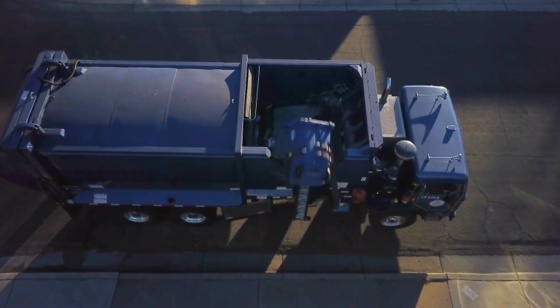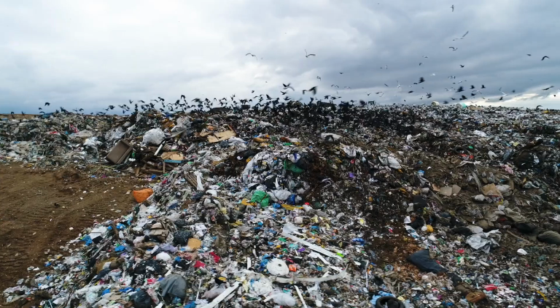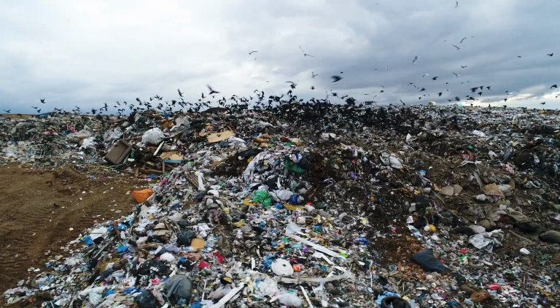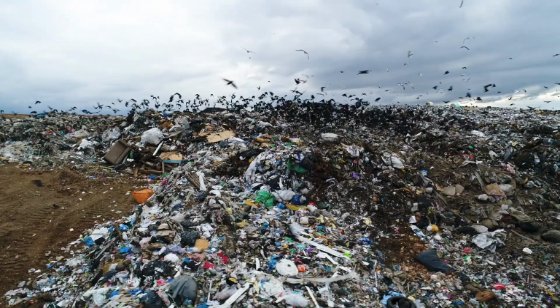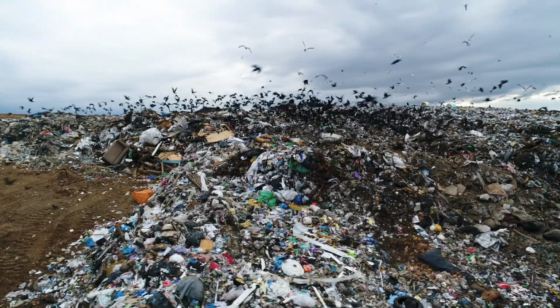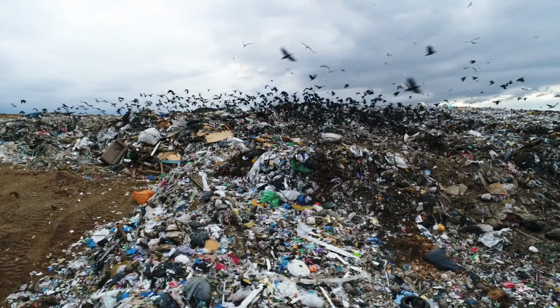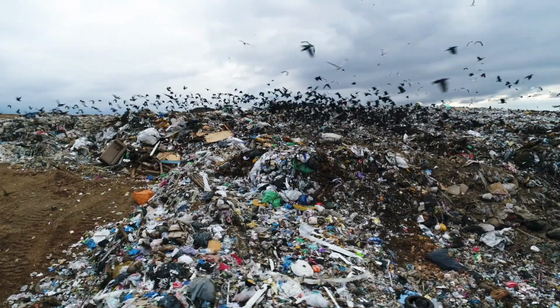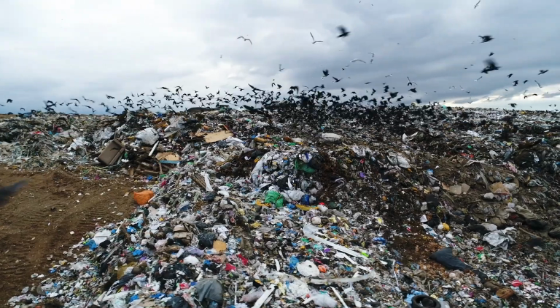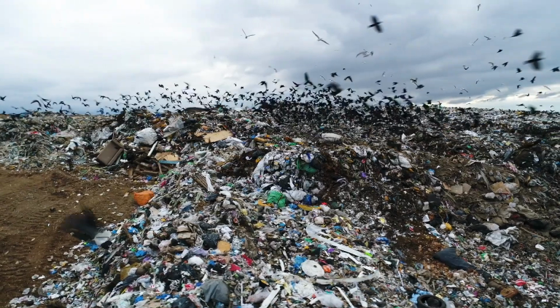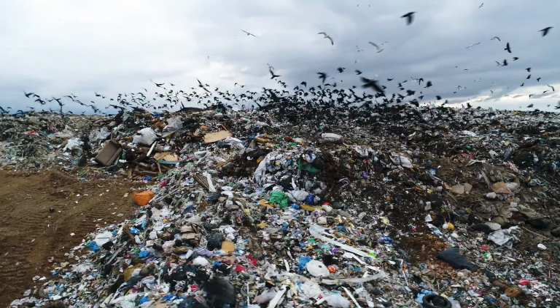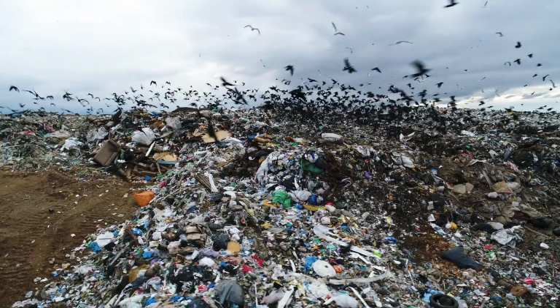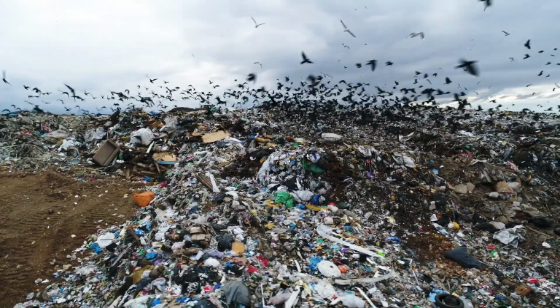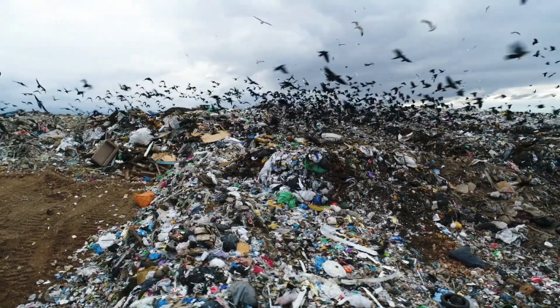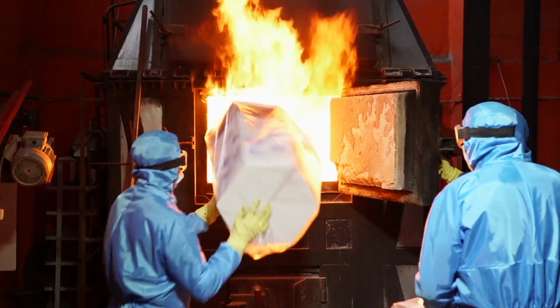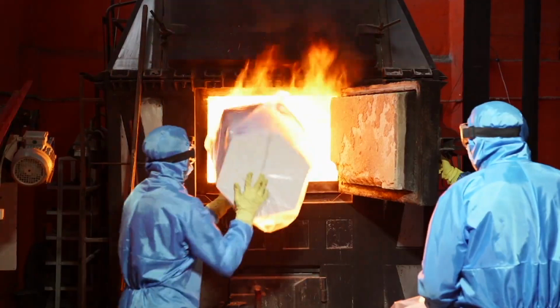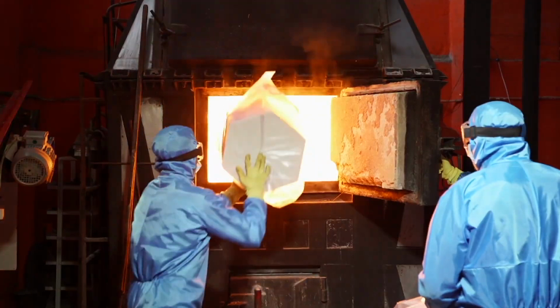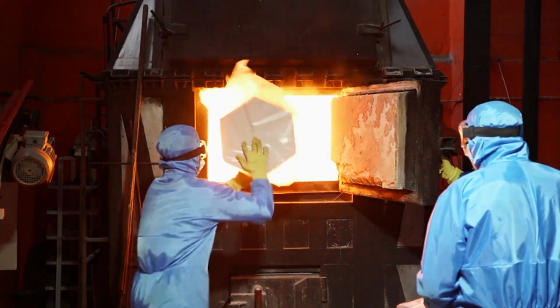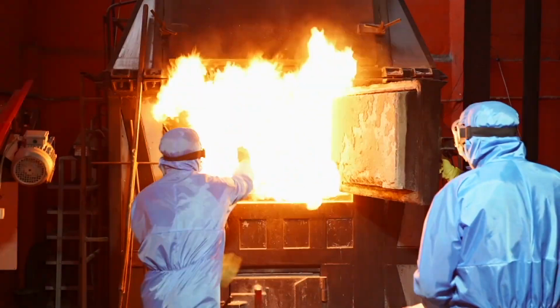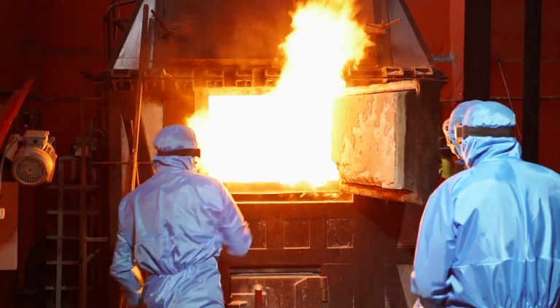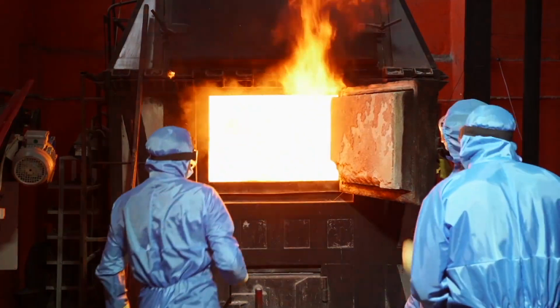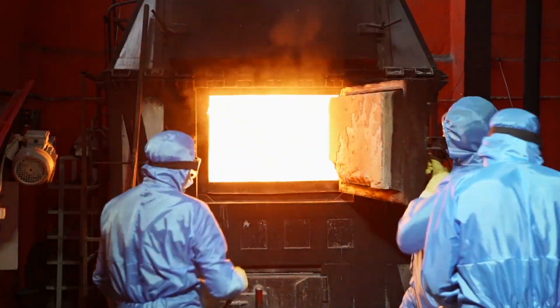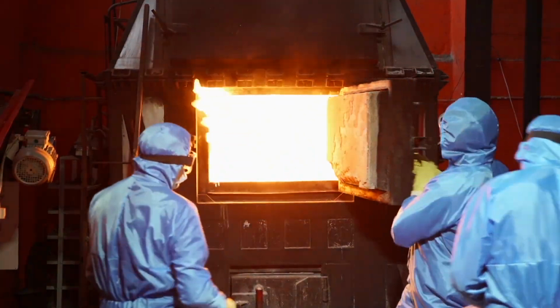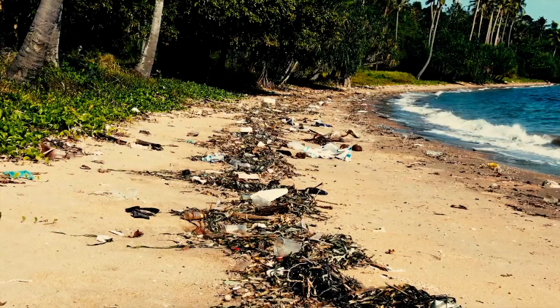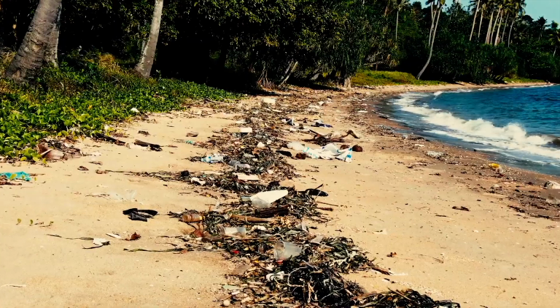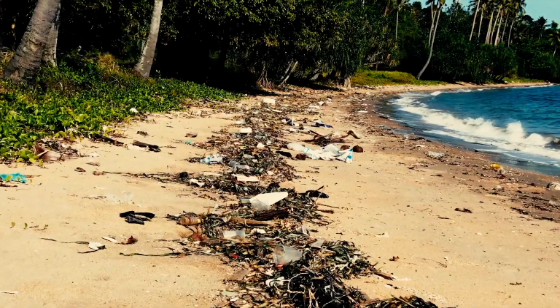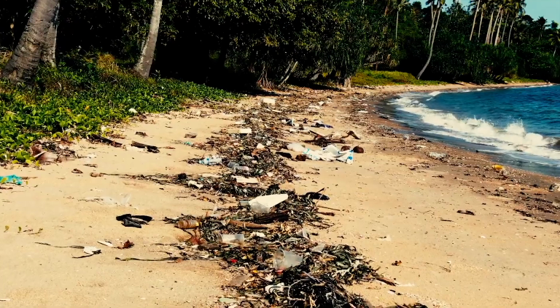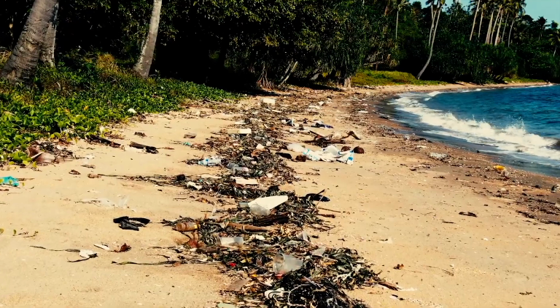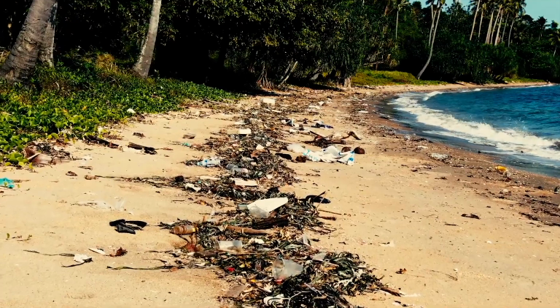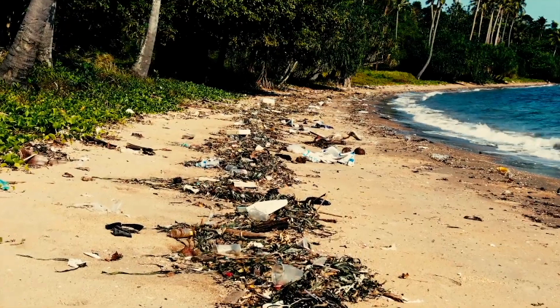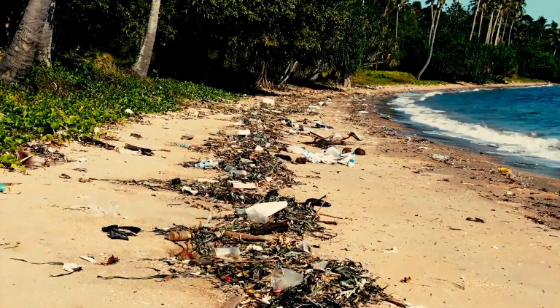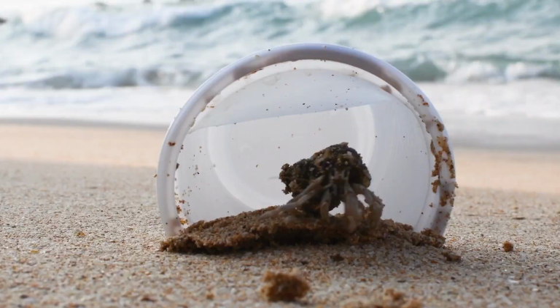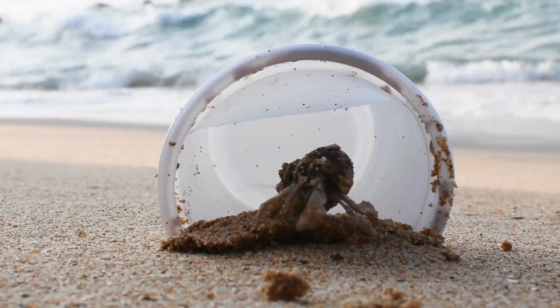Most plastics end up in landfills or incinerators. Some even escape into the environment.